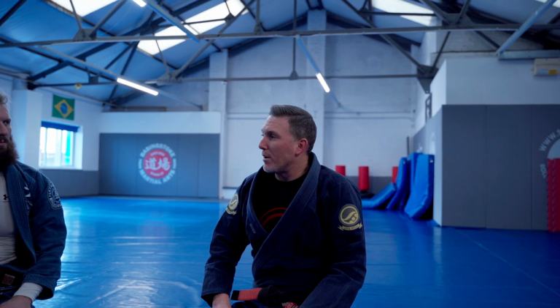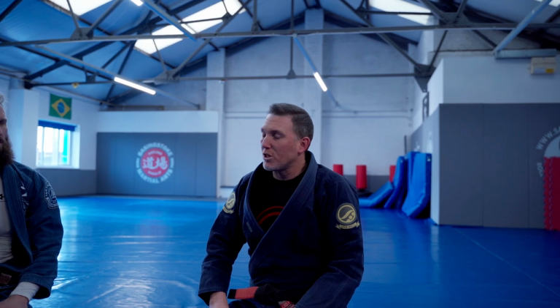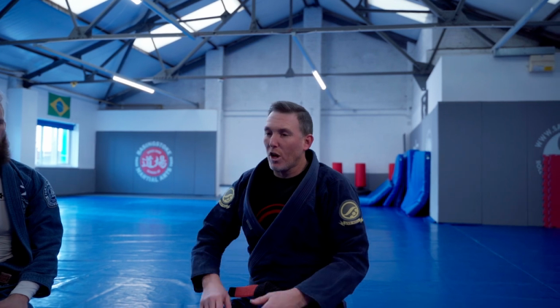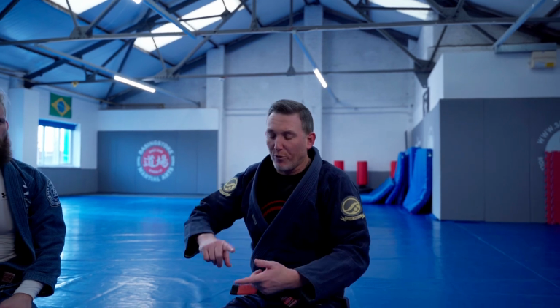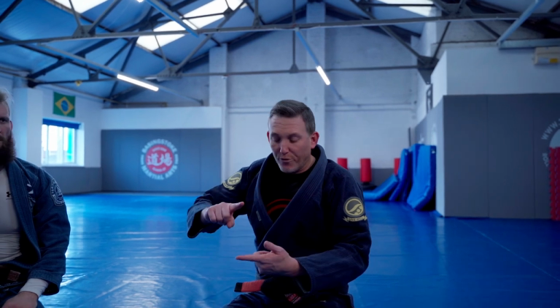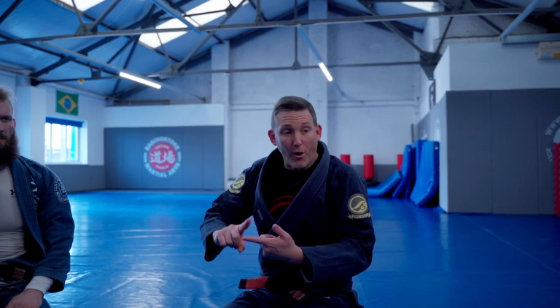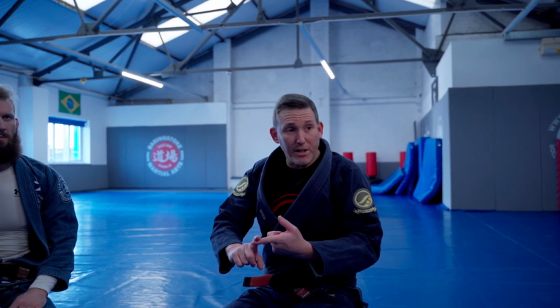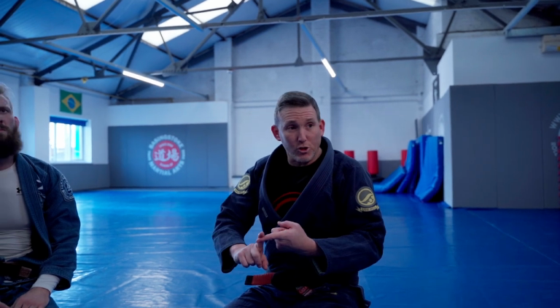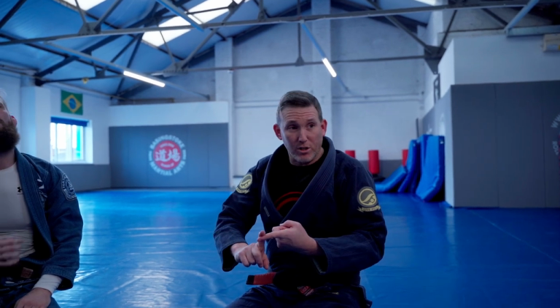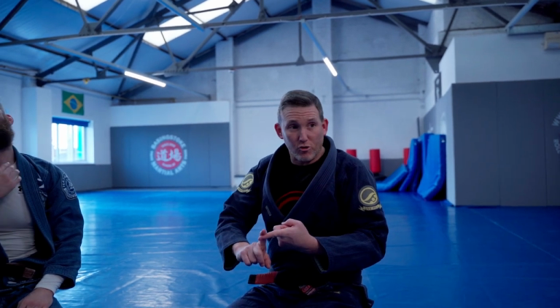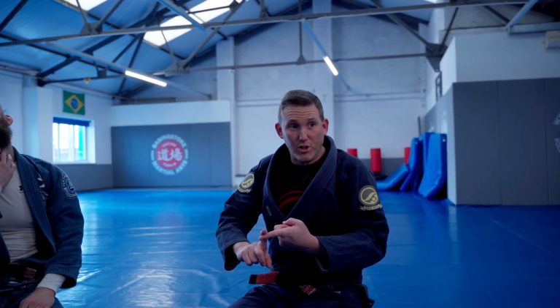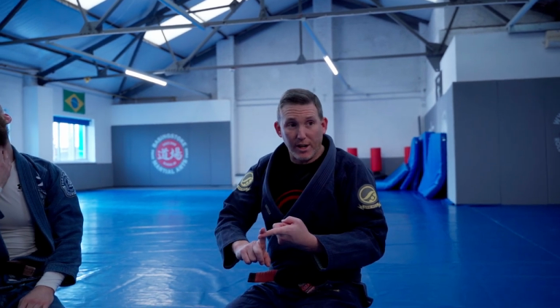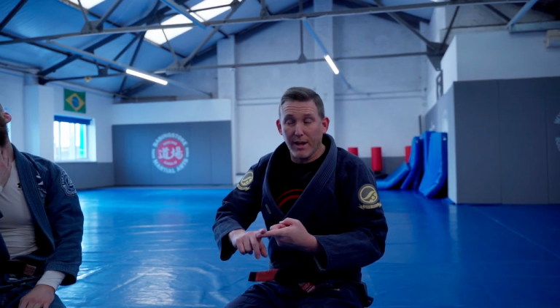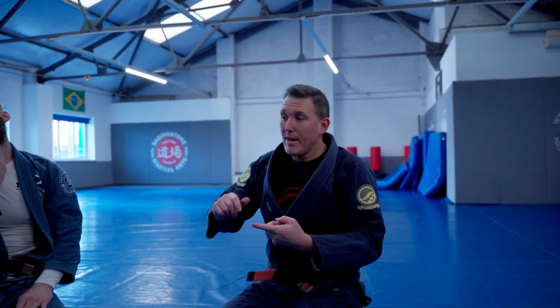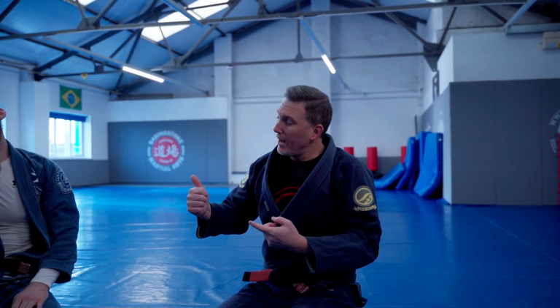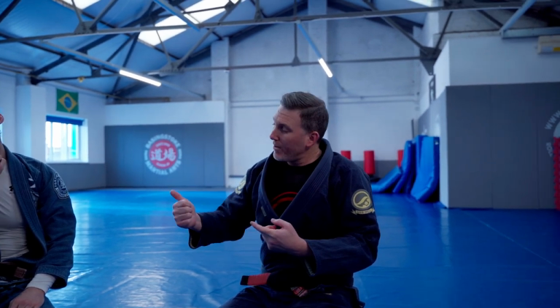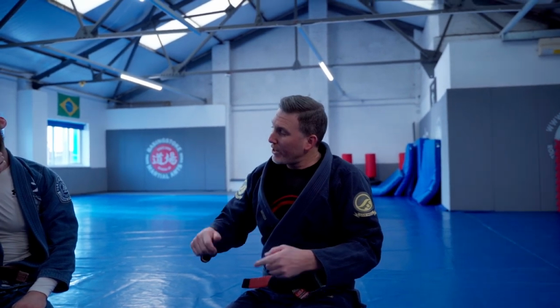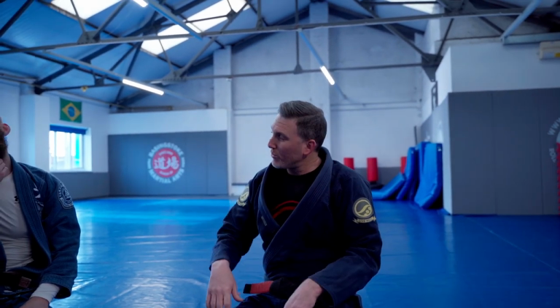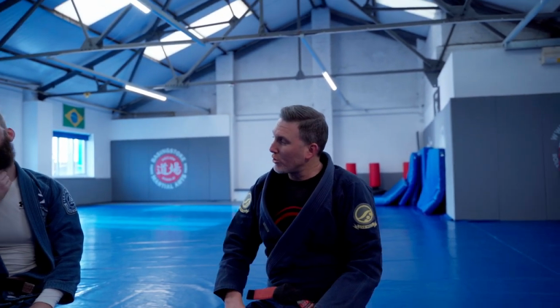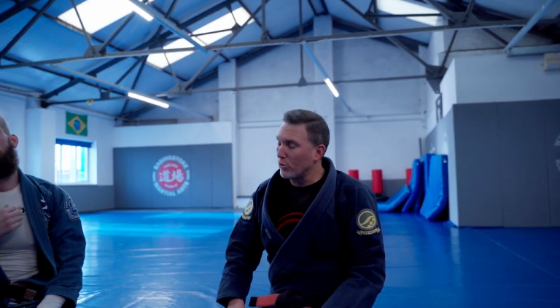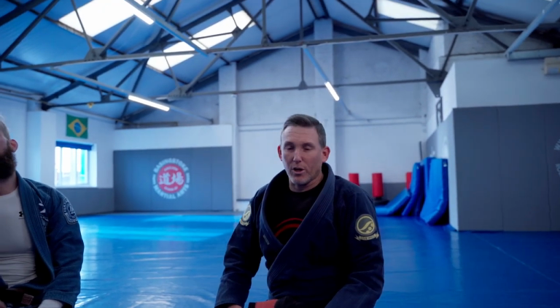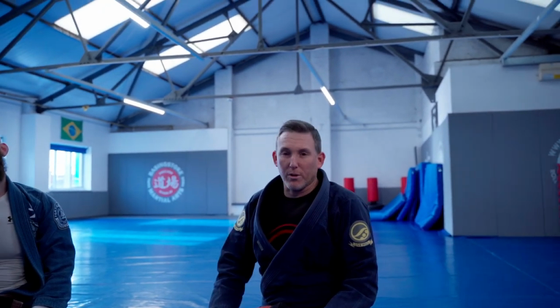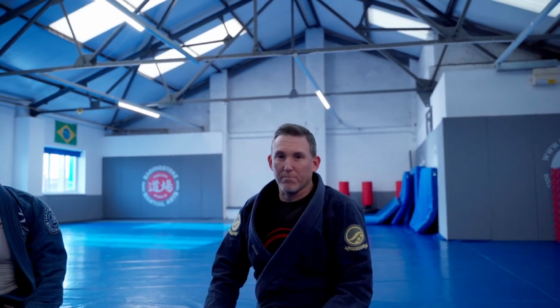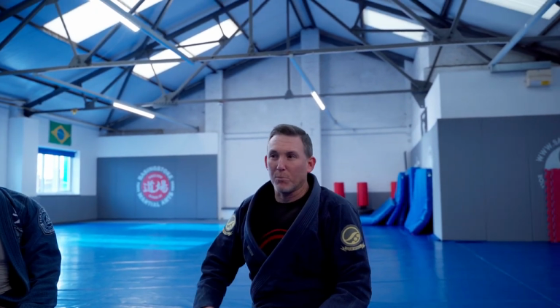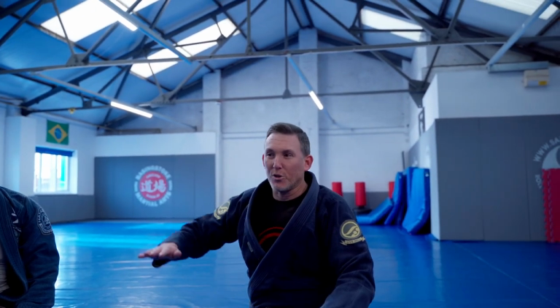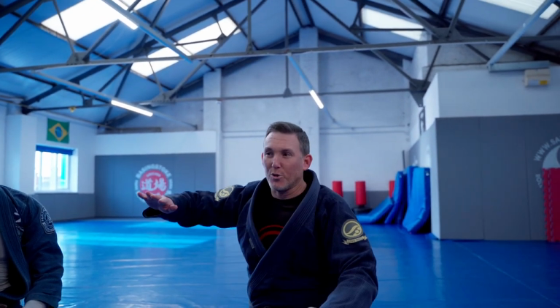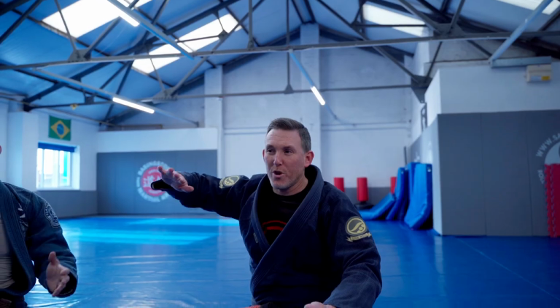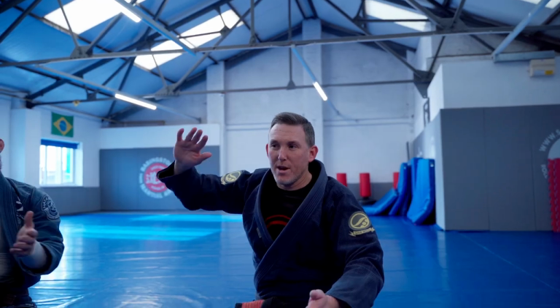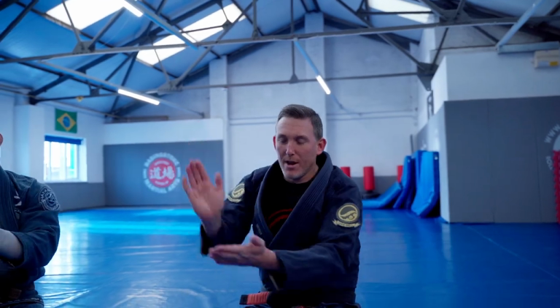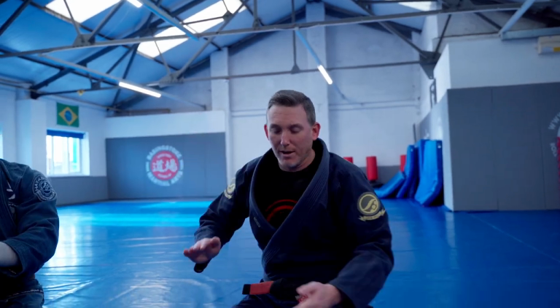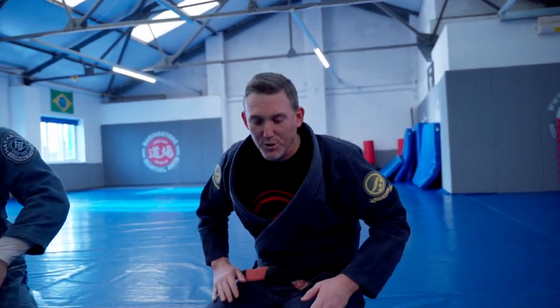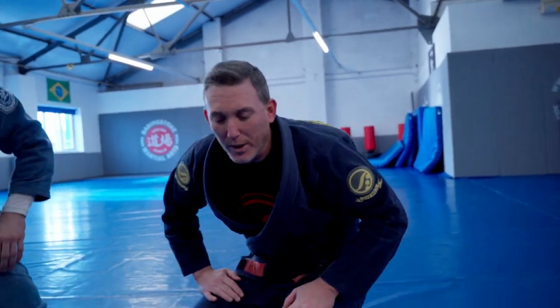All right, let's start off with finding the straight jacket and then finish with that short choke. One, two, three, let's do it.